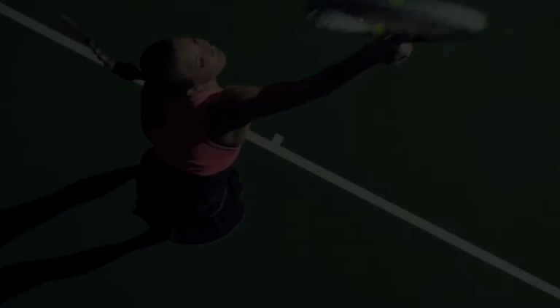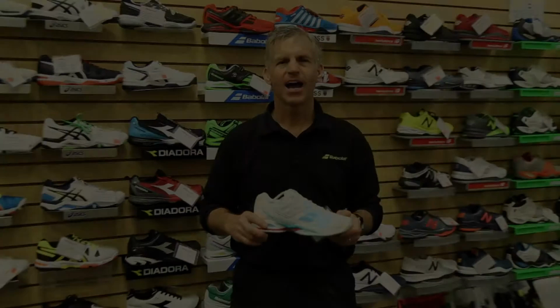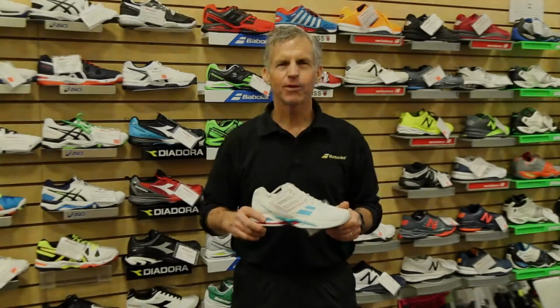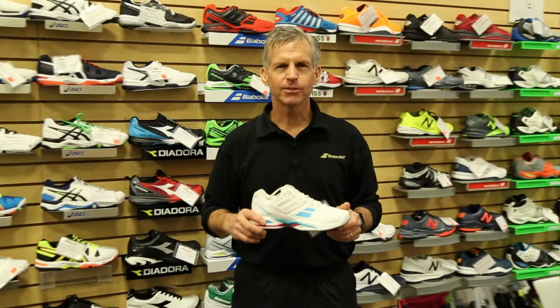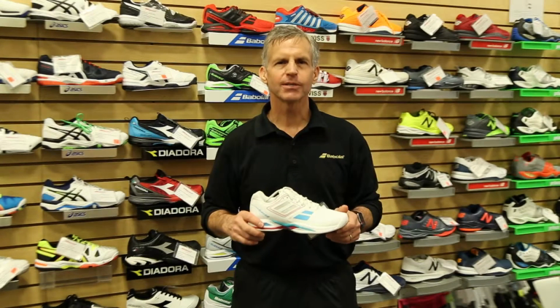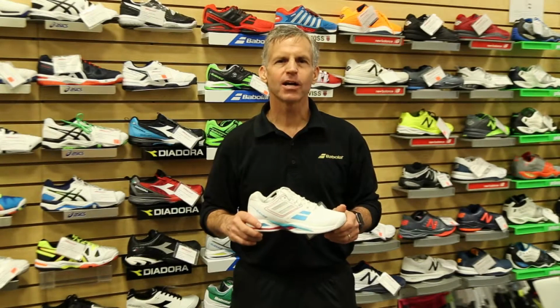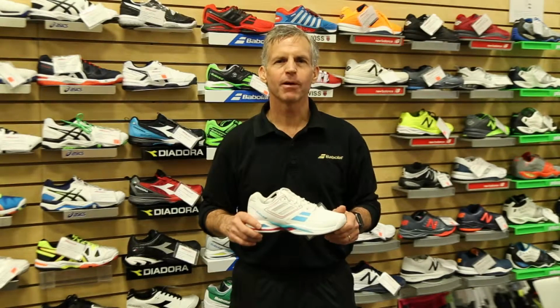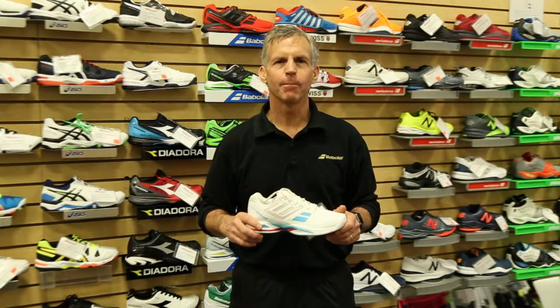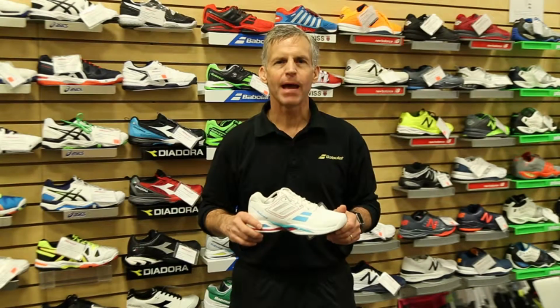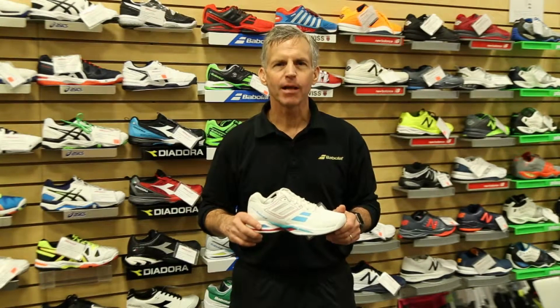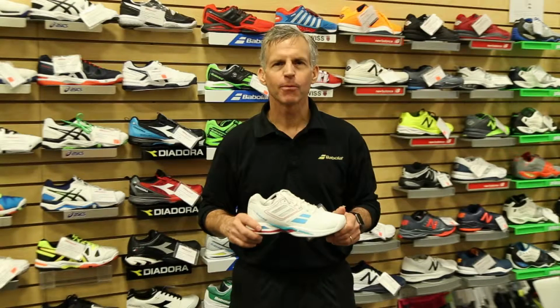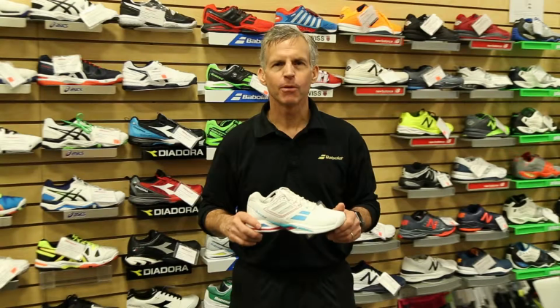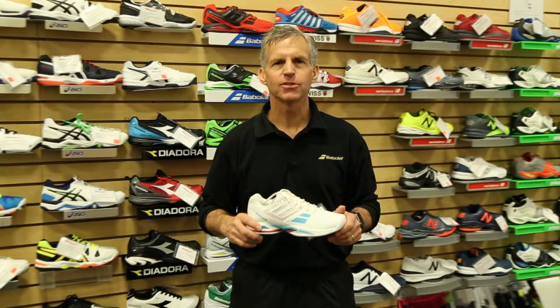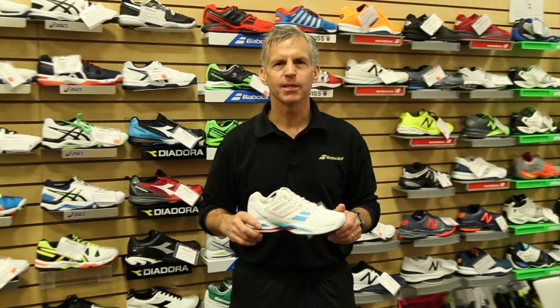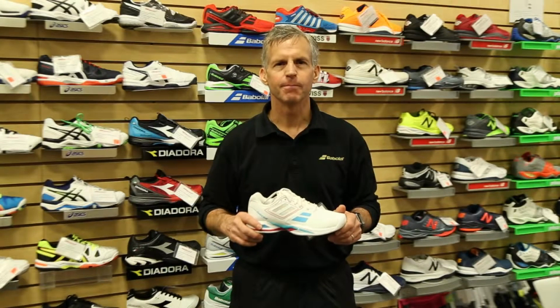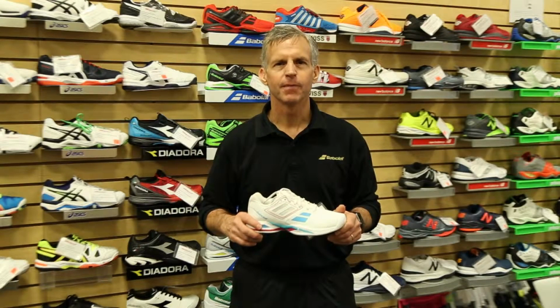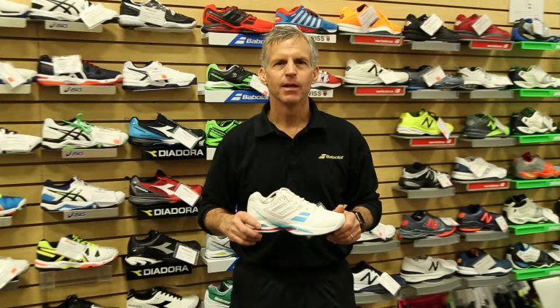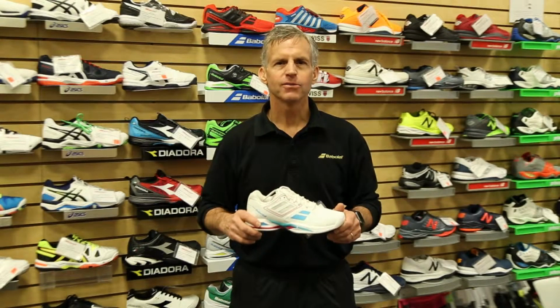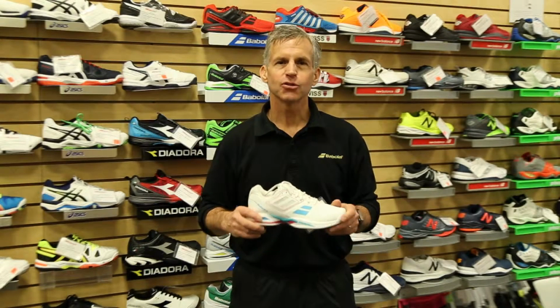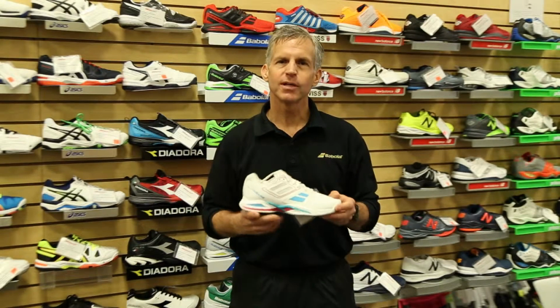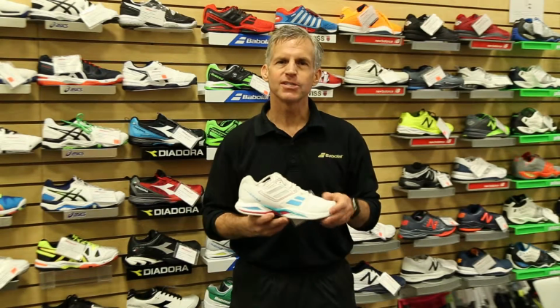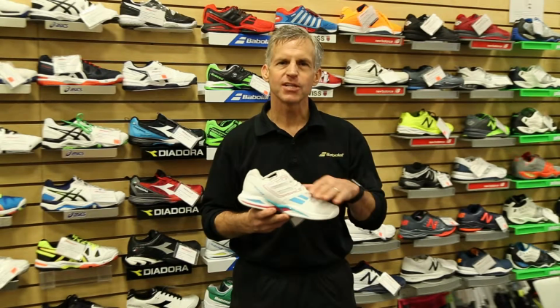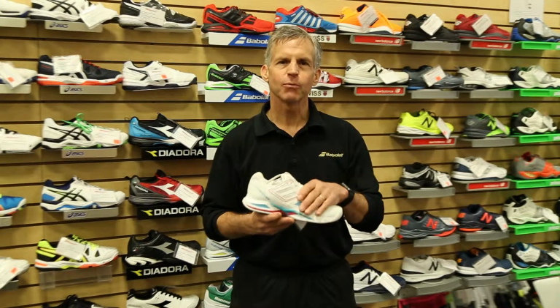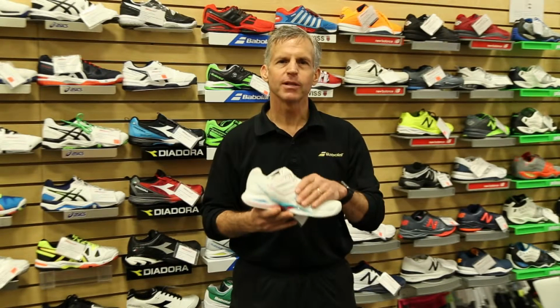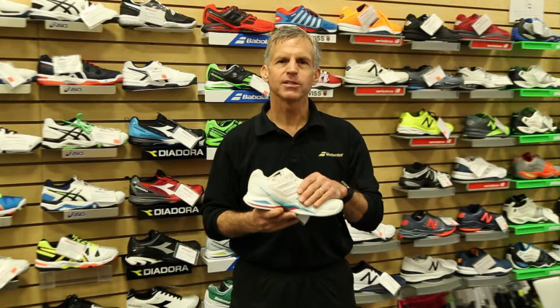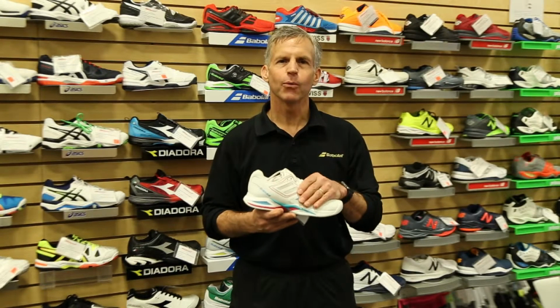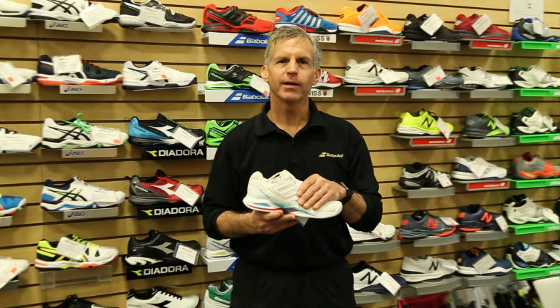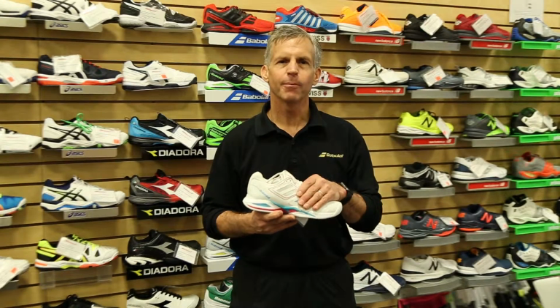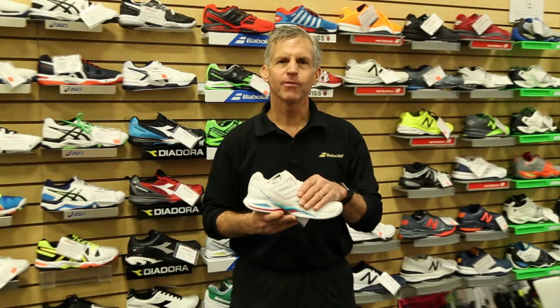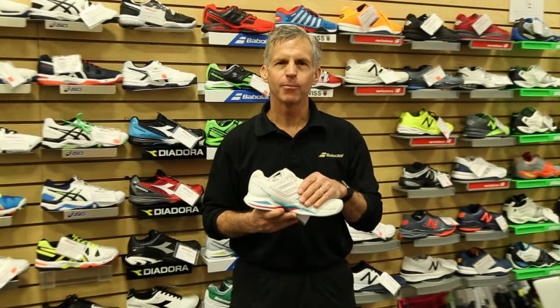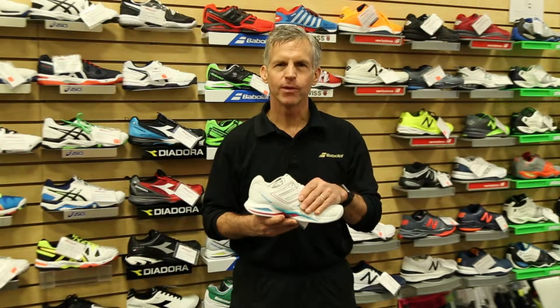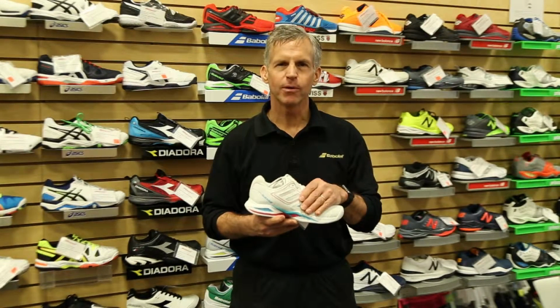Hi, we're here today to talk about the Babelot Propulse Team. This is a shoe that is designed with a nice lightweight upper, very breathable.